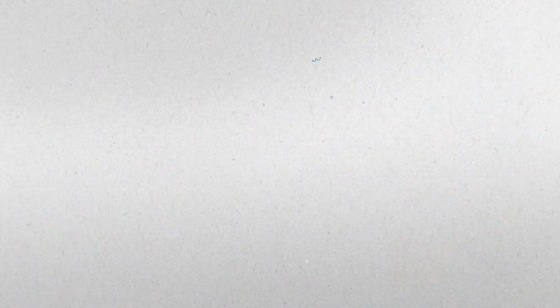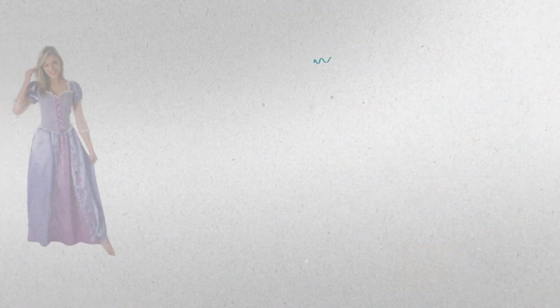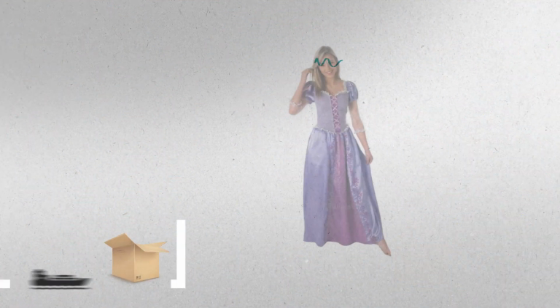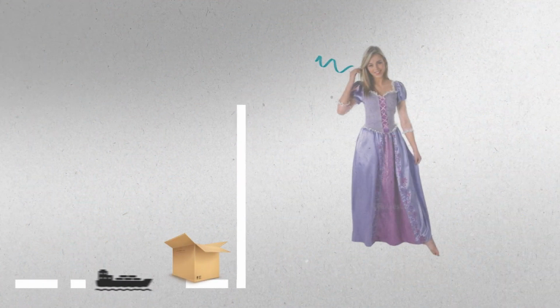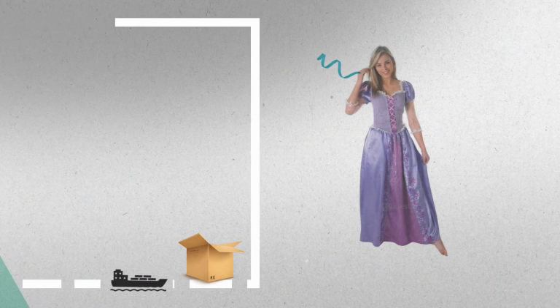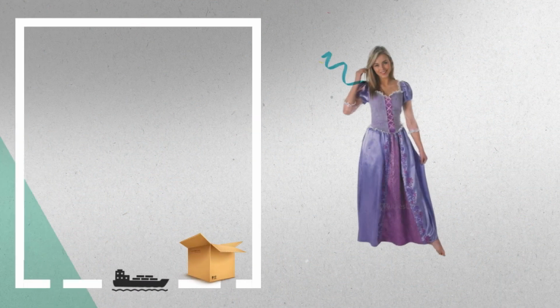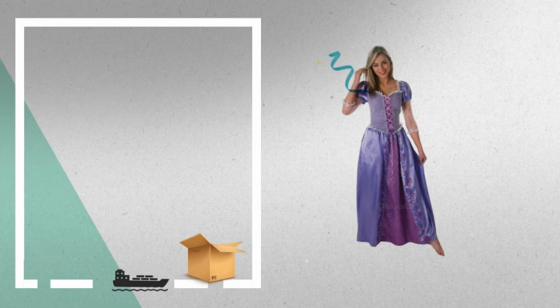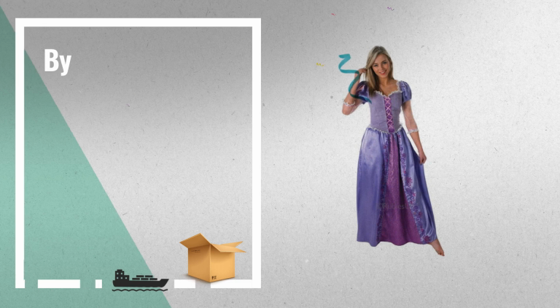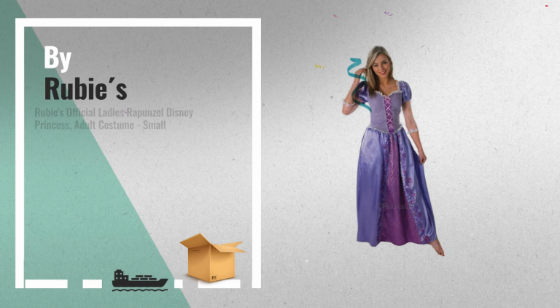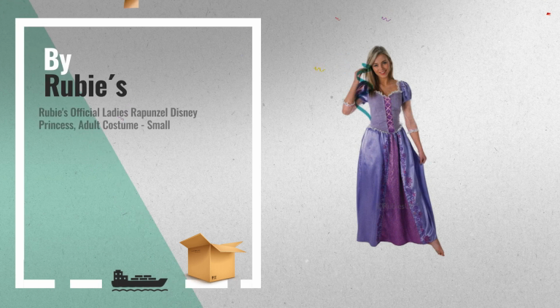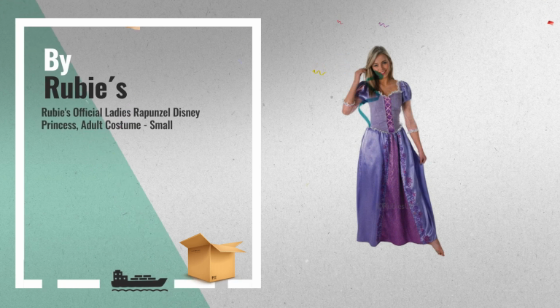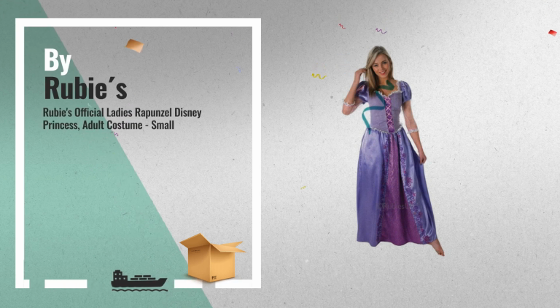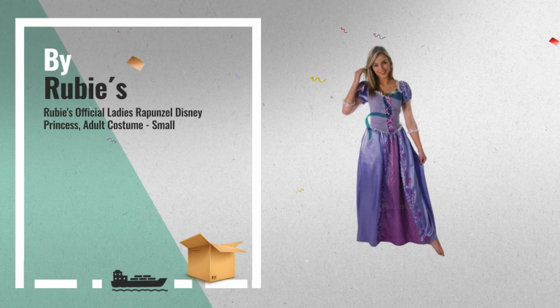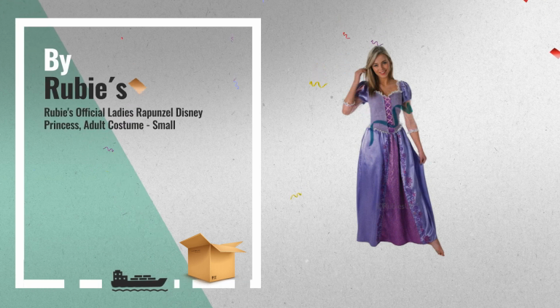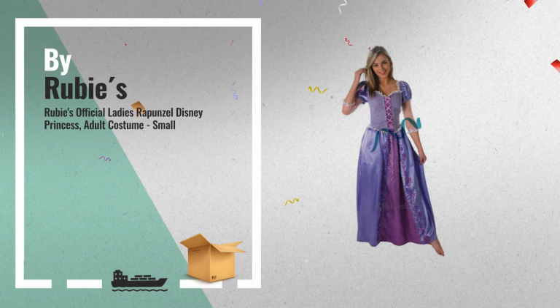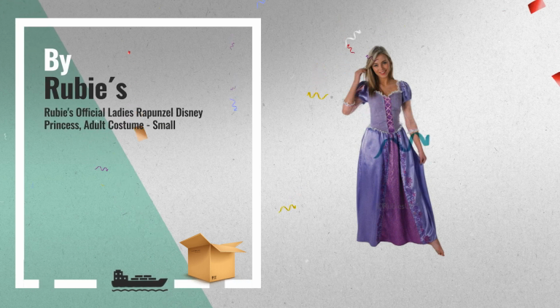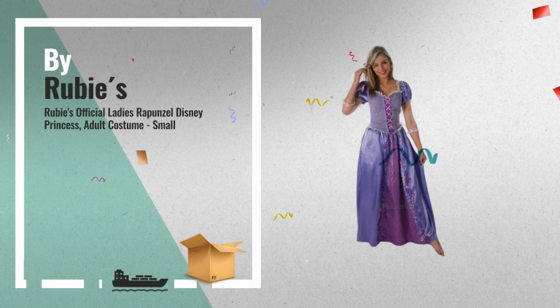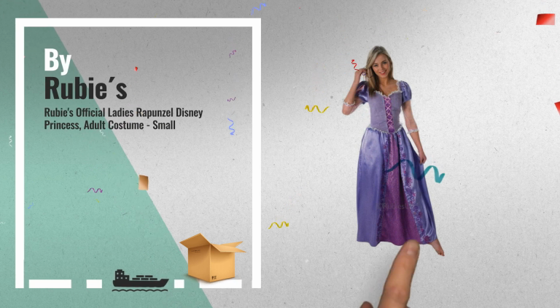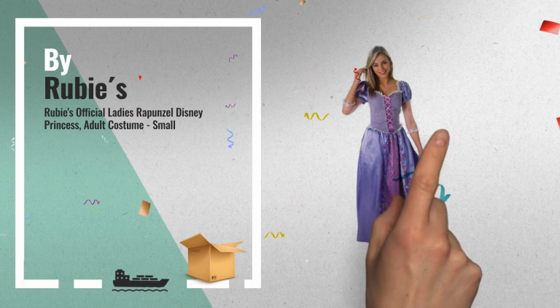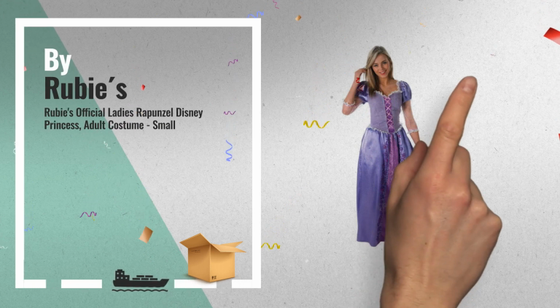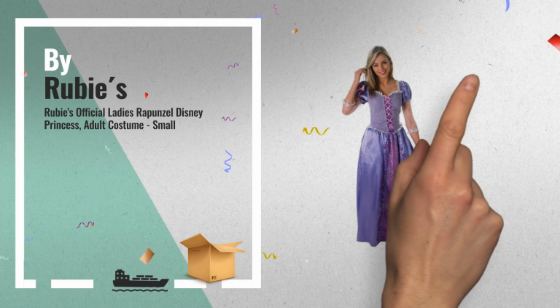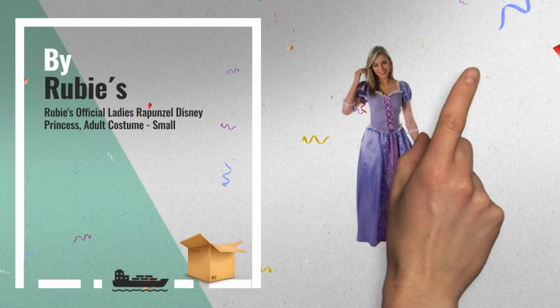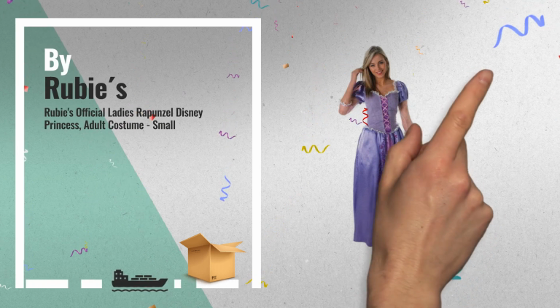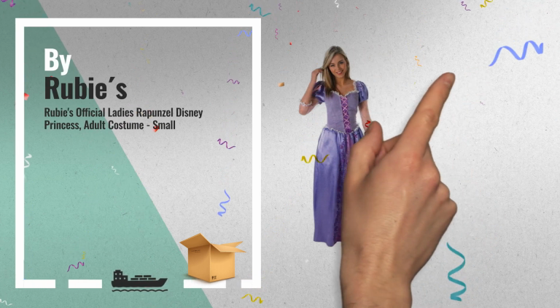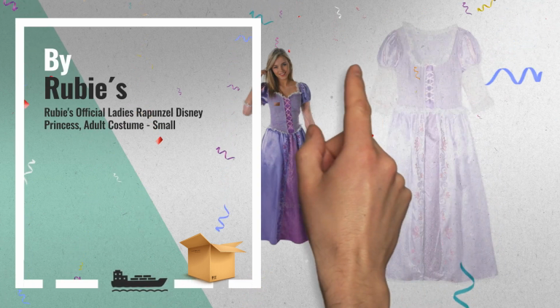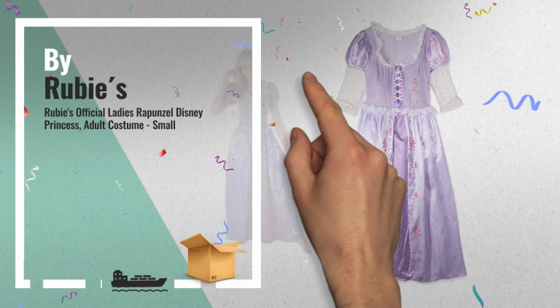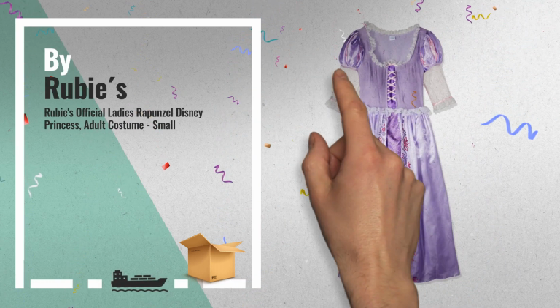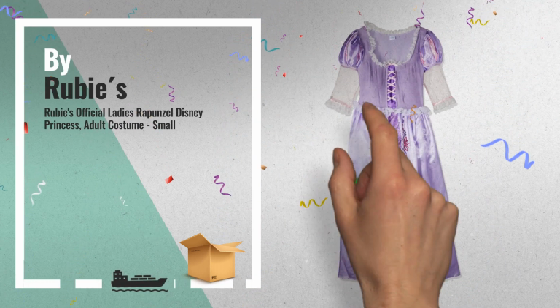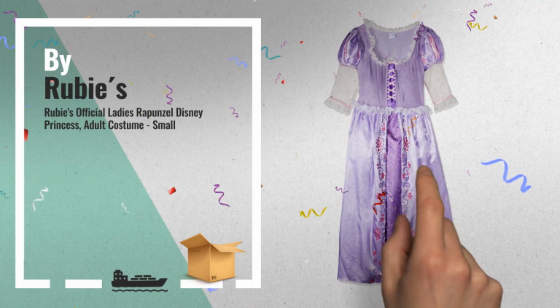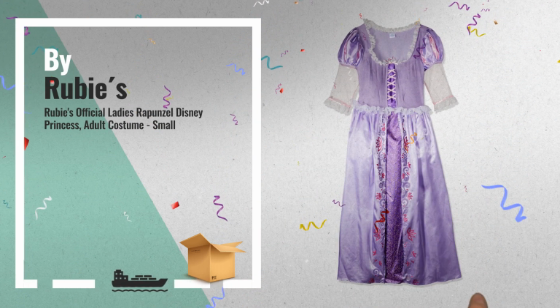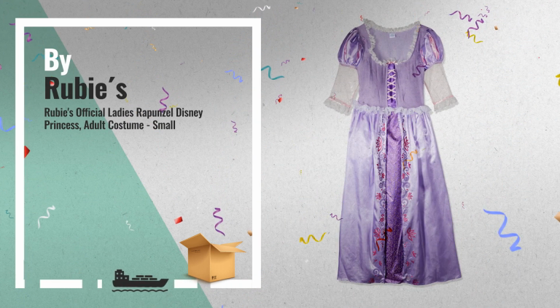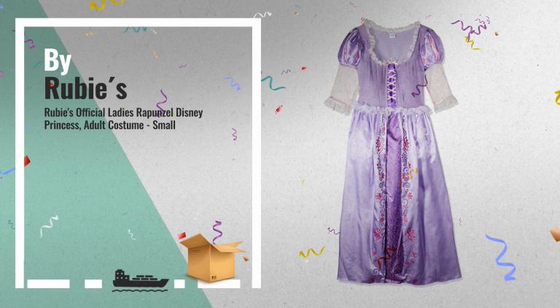Number 4: Ruby's Official Ladies Rapunzel Disney Princess adult costume, by Rubies.